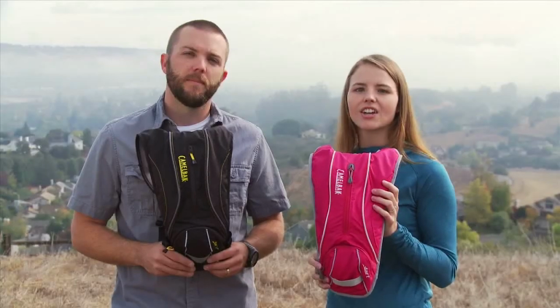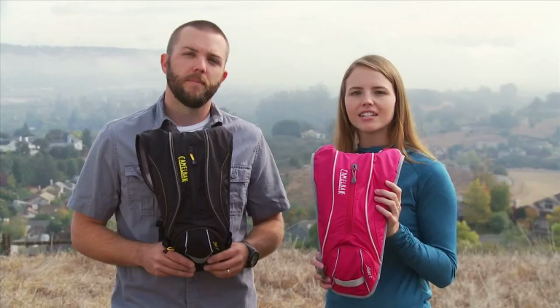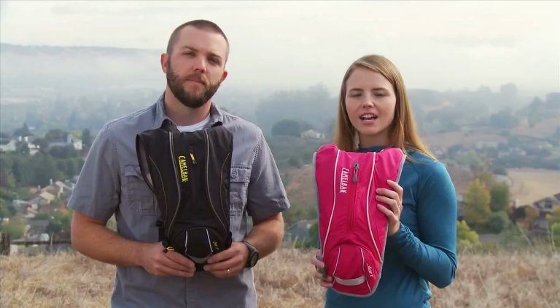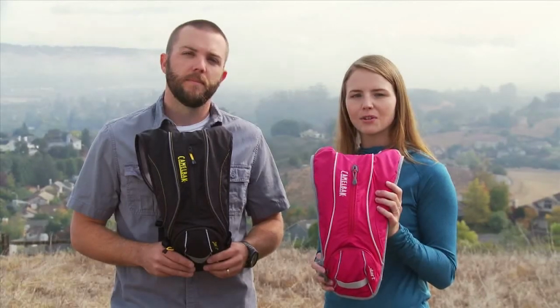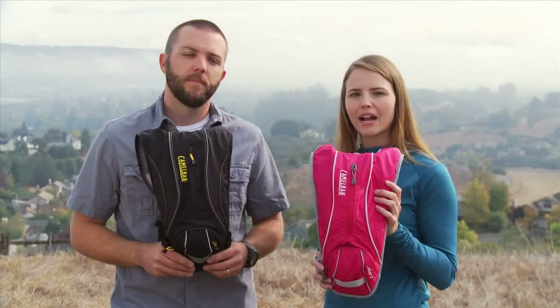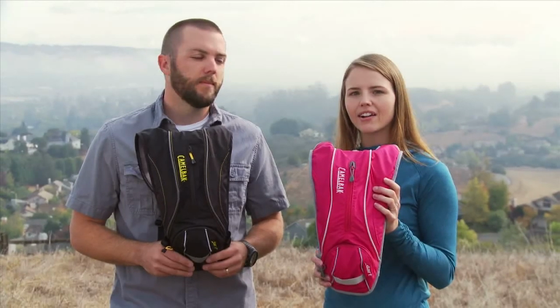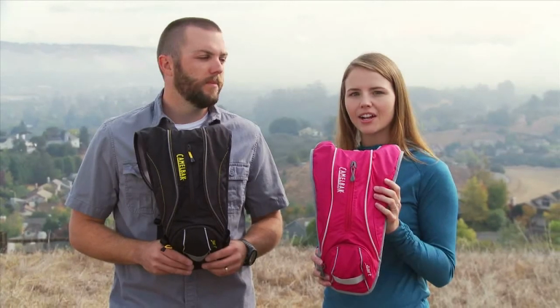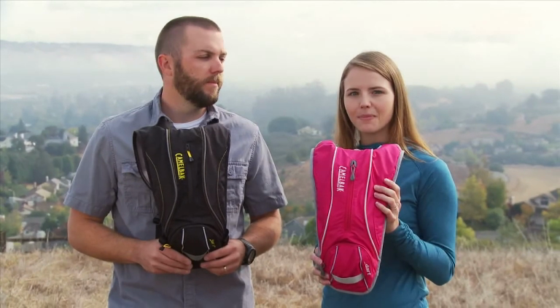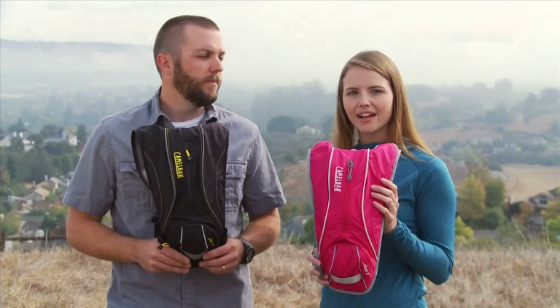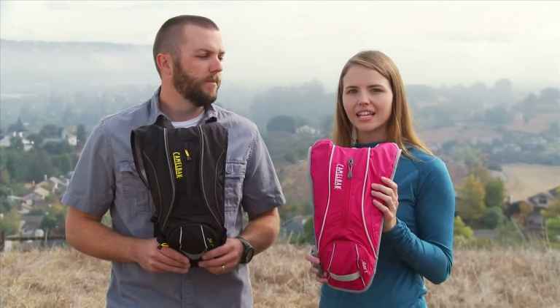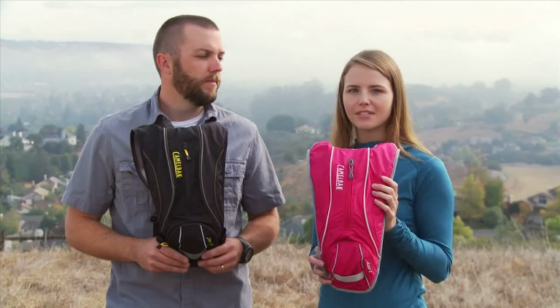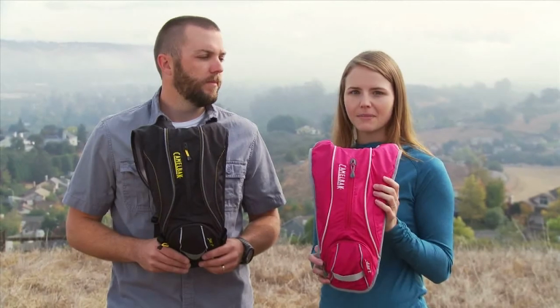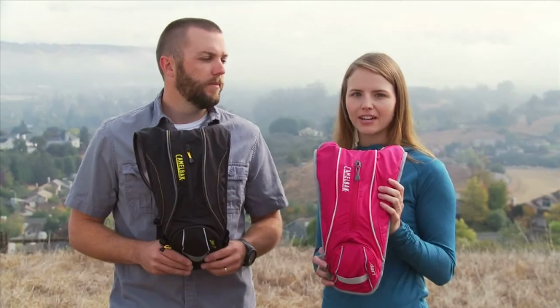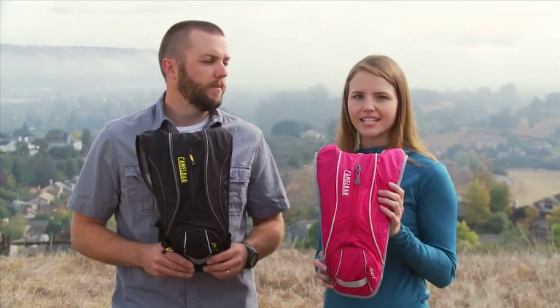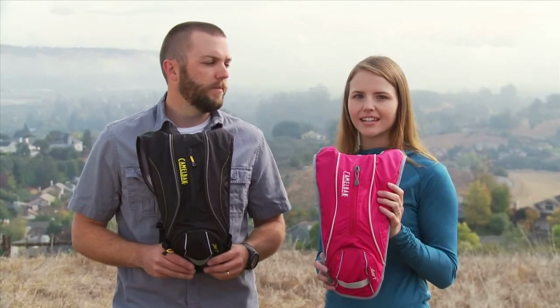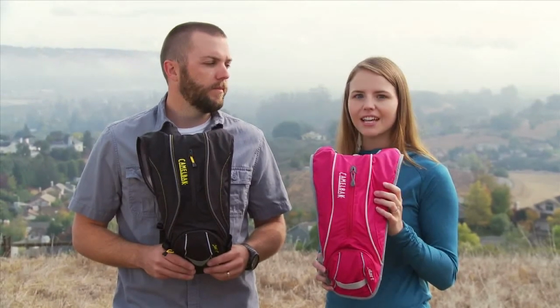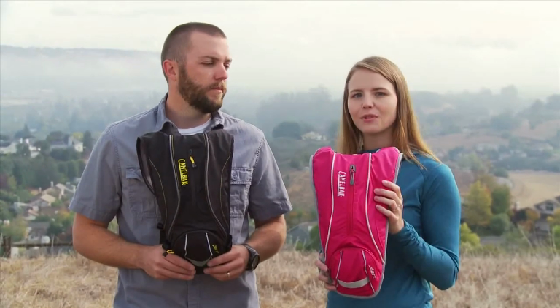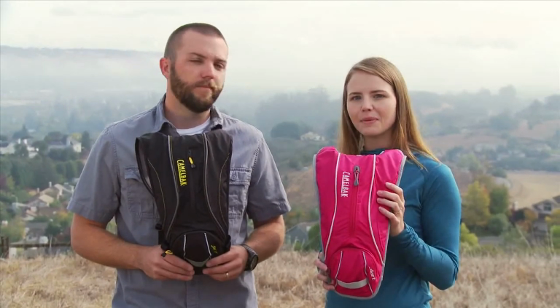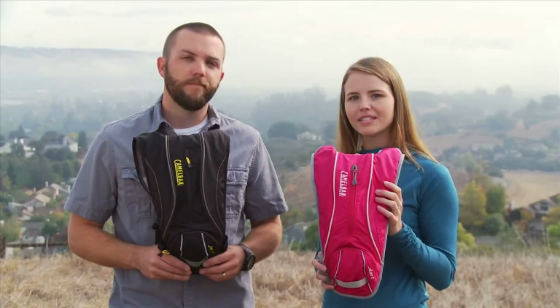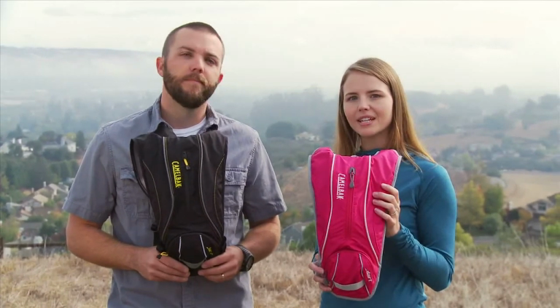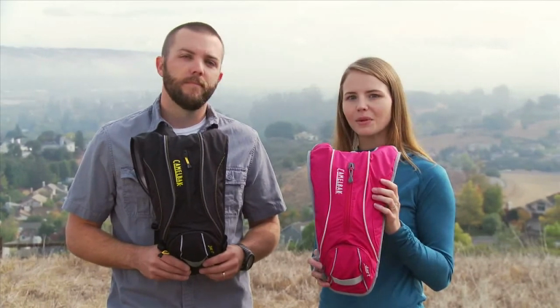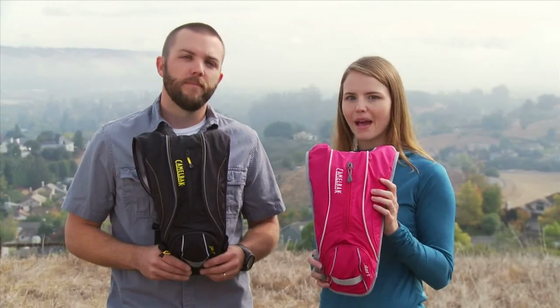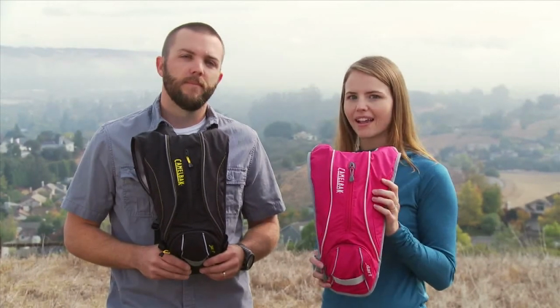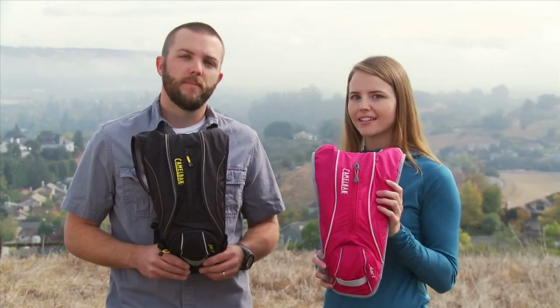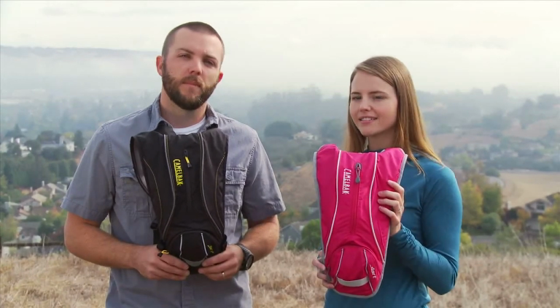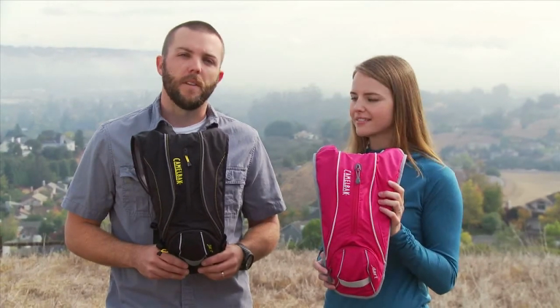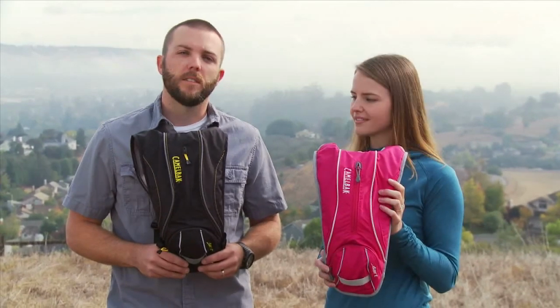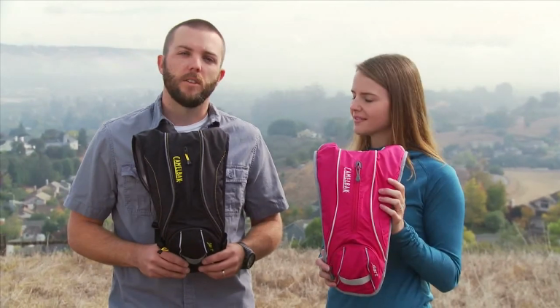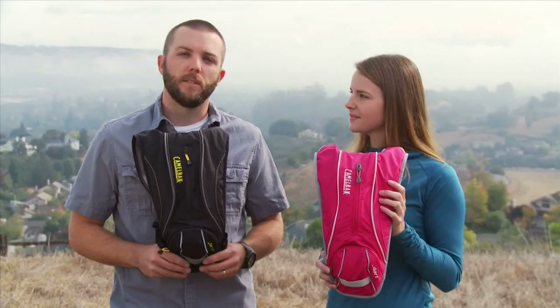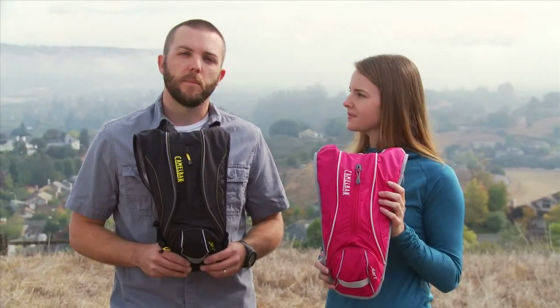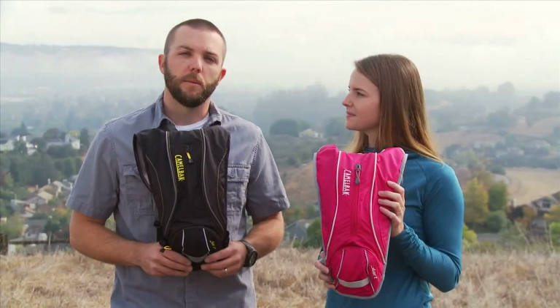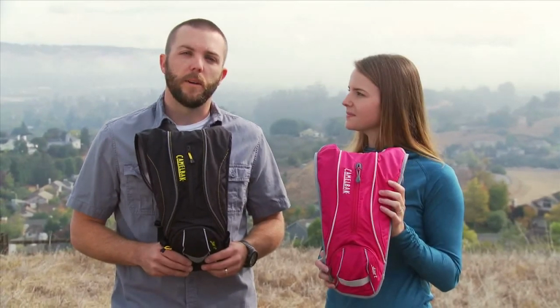And like all of our products, the Dart is covered by our Got Your Back Lifetime Guarantee. If we built it, we'll back it. And that's the Dart from CamelBak.